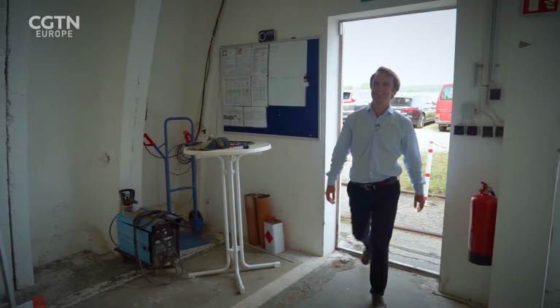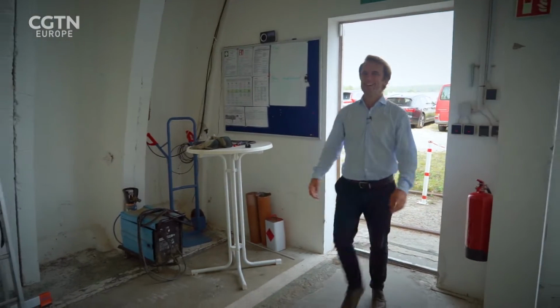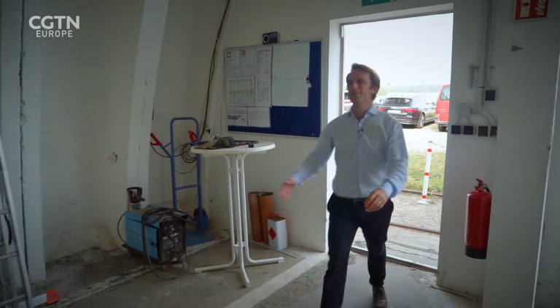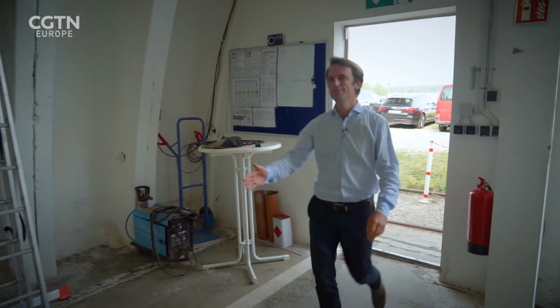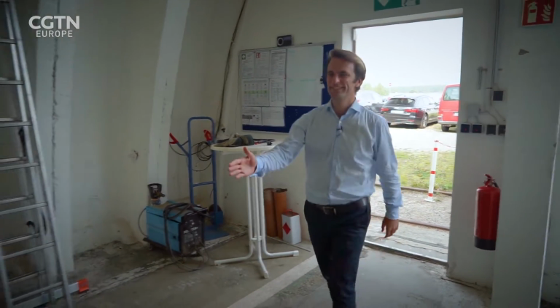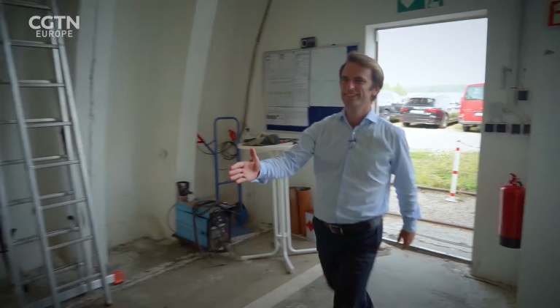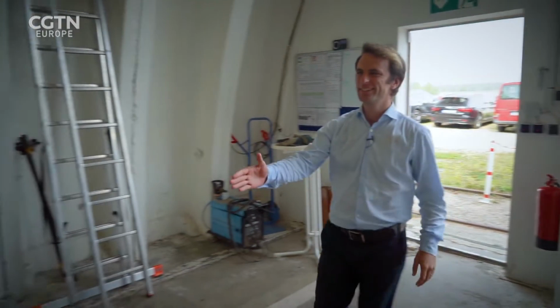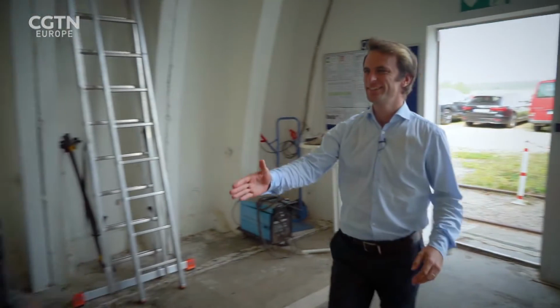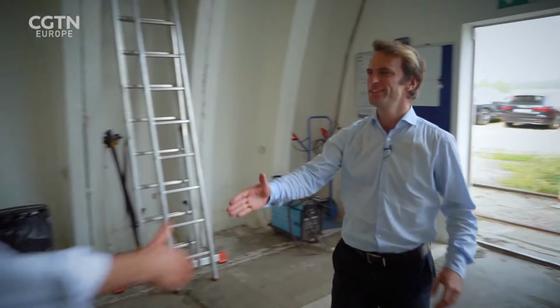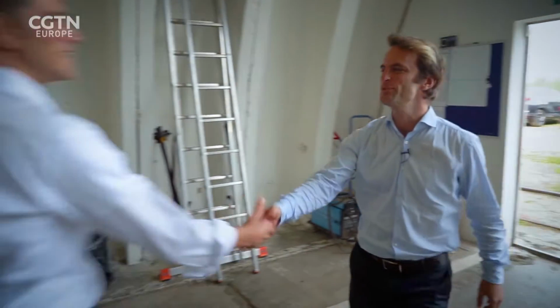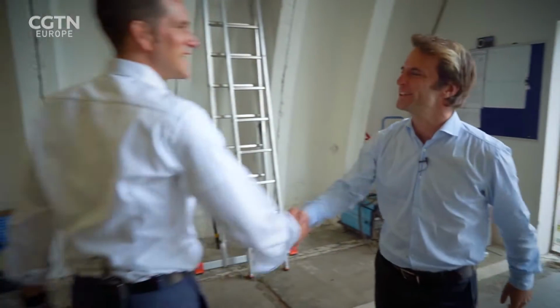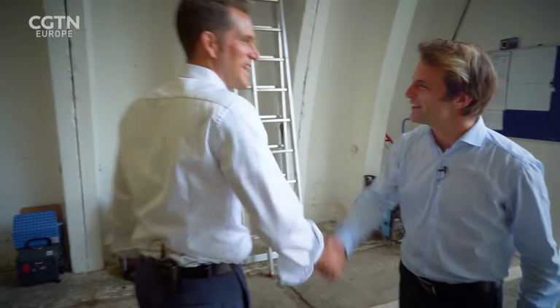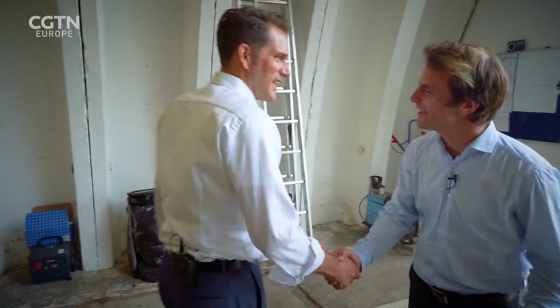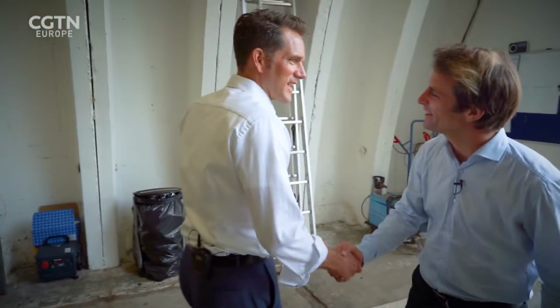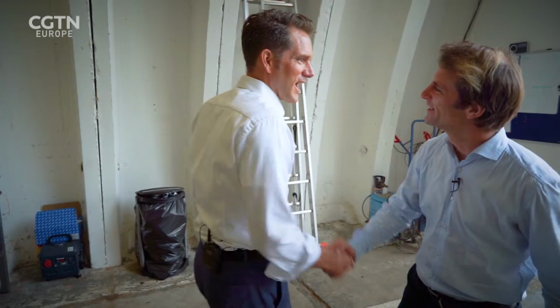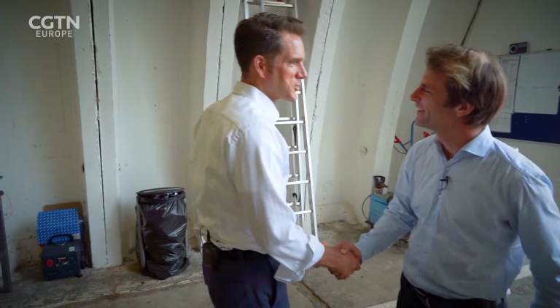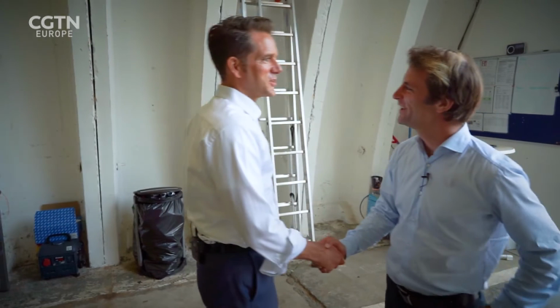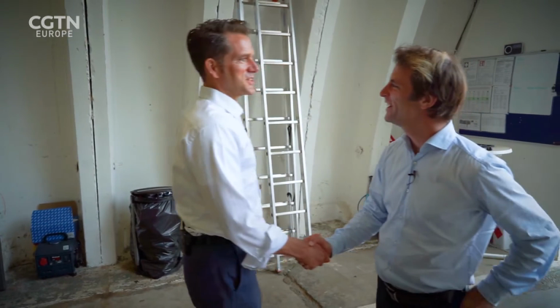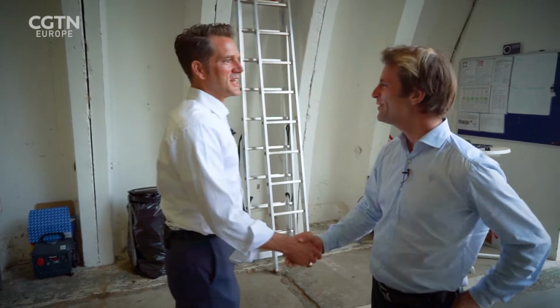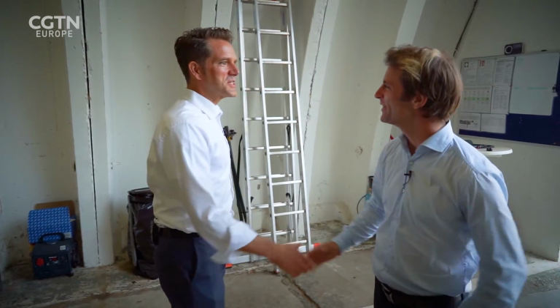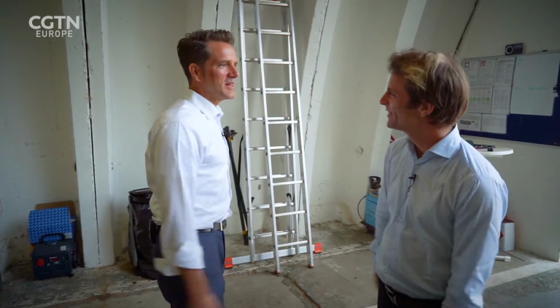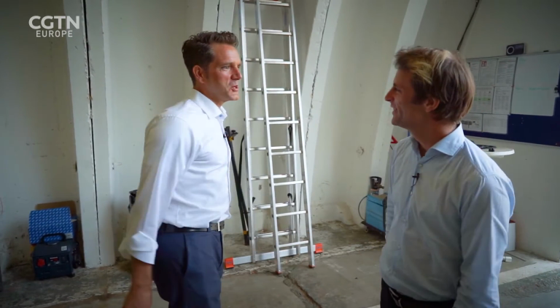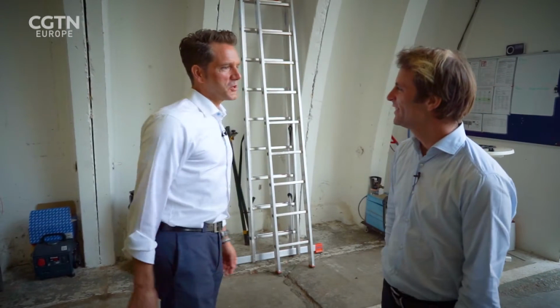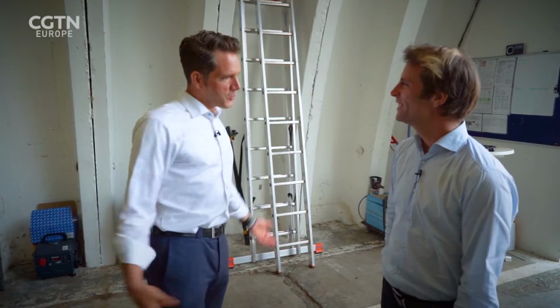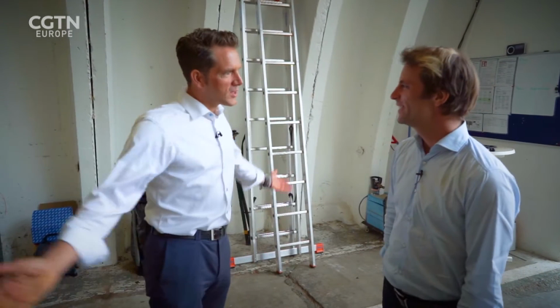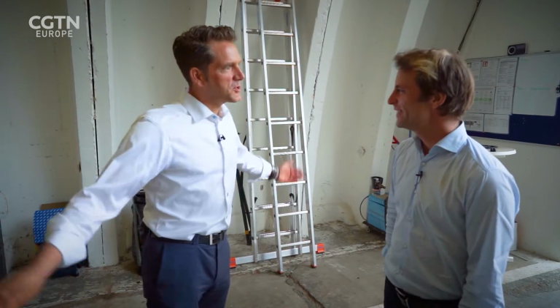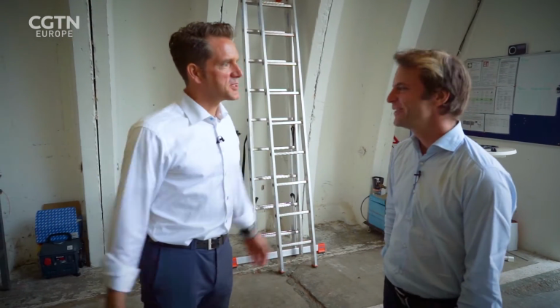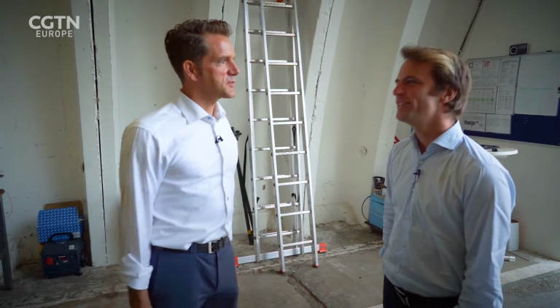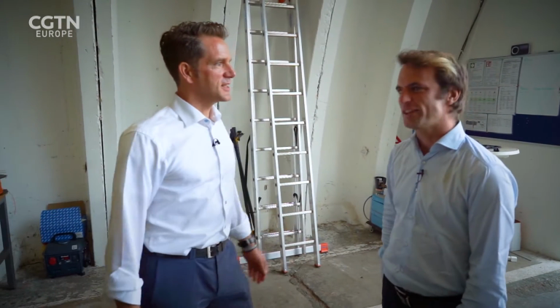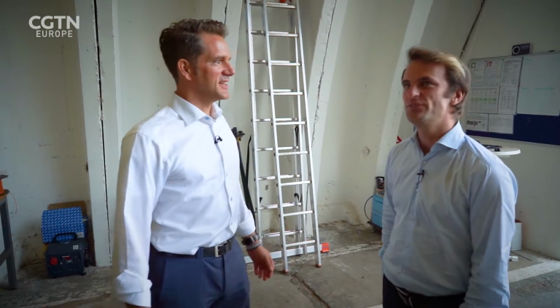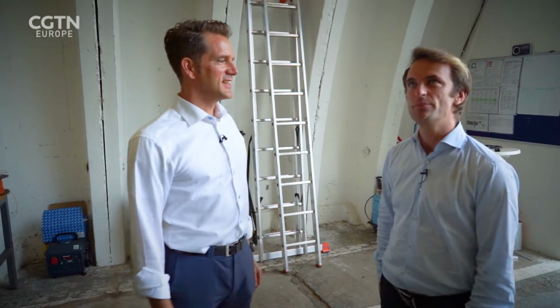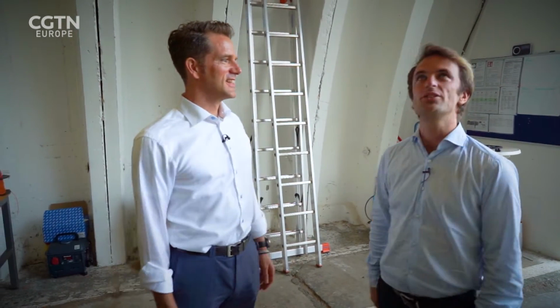Hello. Hello. Good morning. Guy Henderson. How are you? Nice meeting you. Welcome to our test facility. Thank you very much.